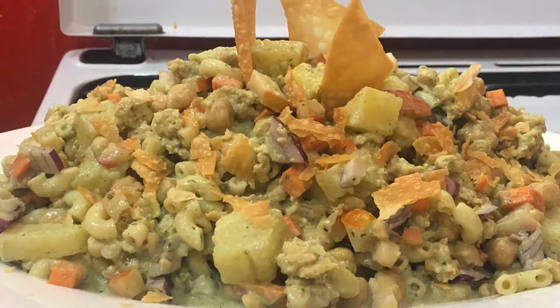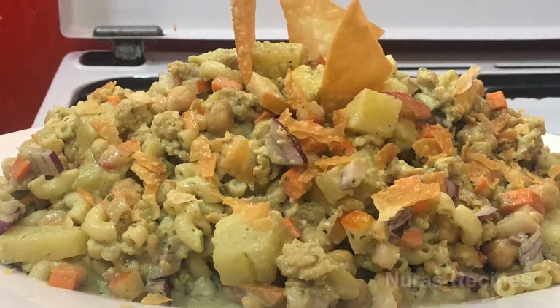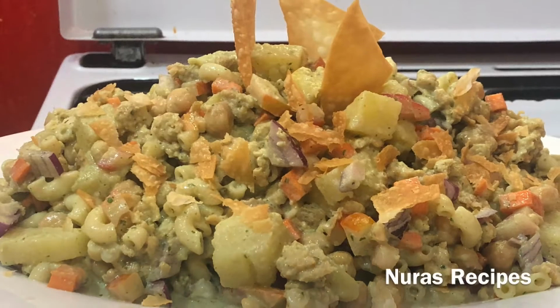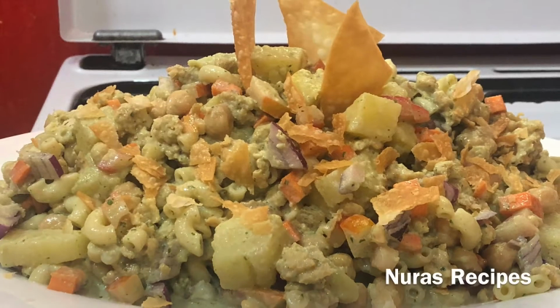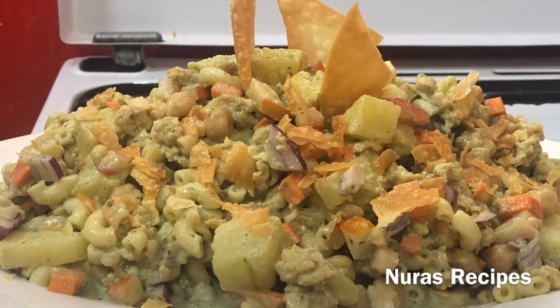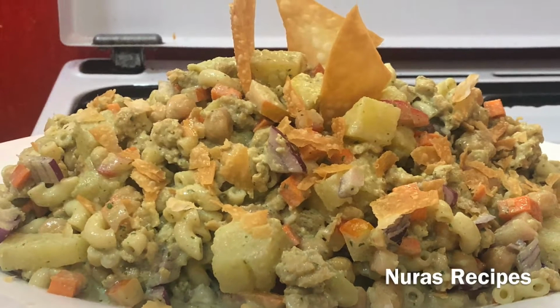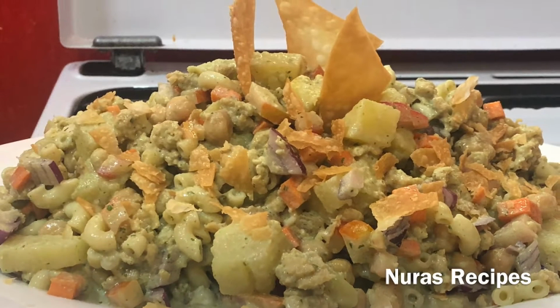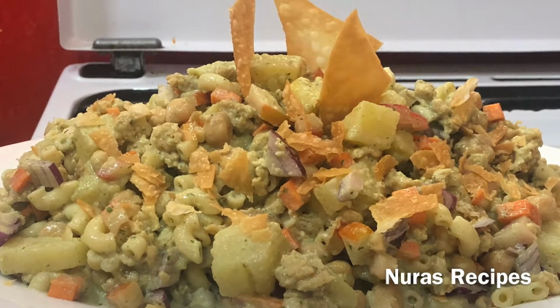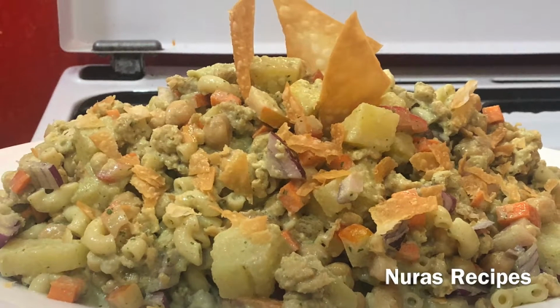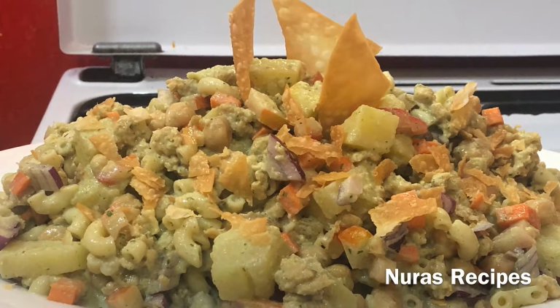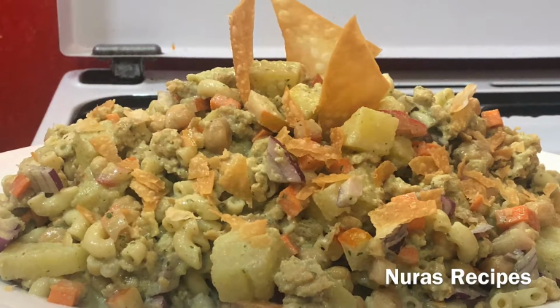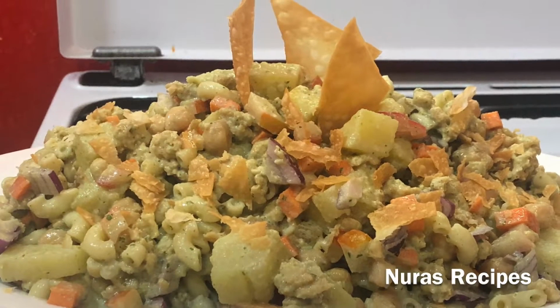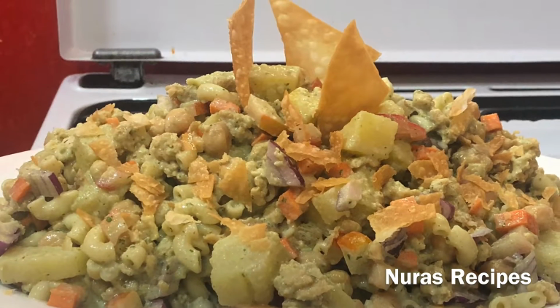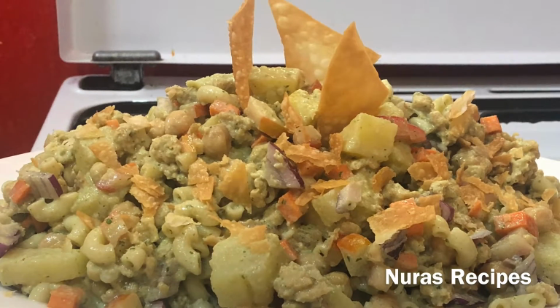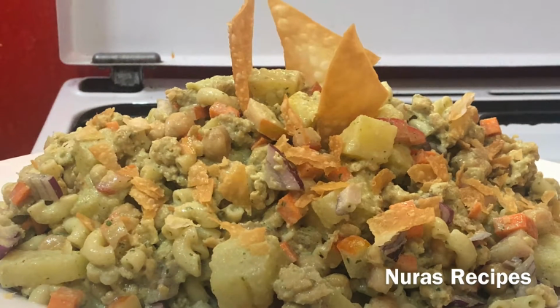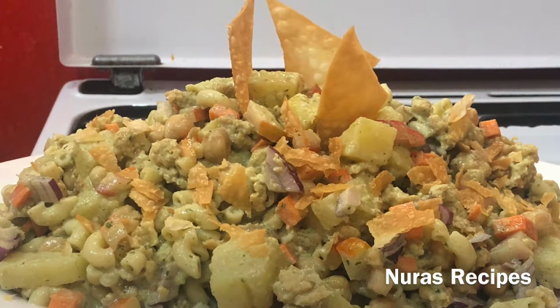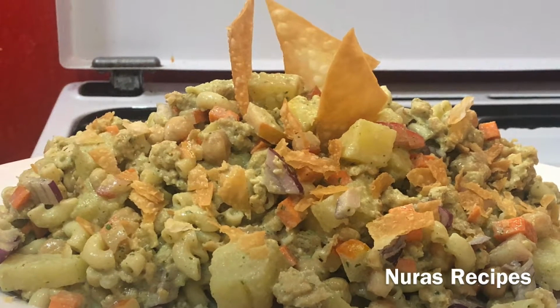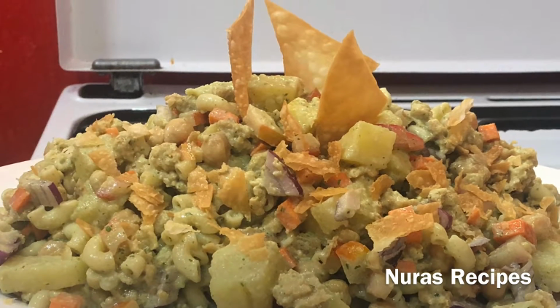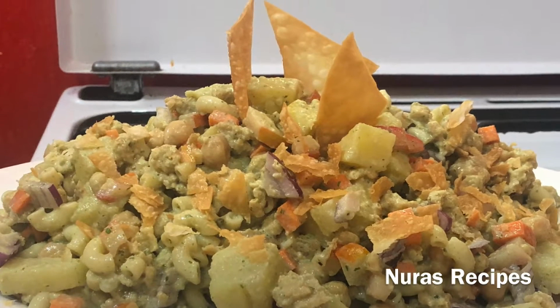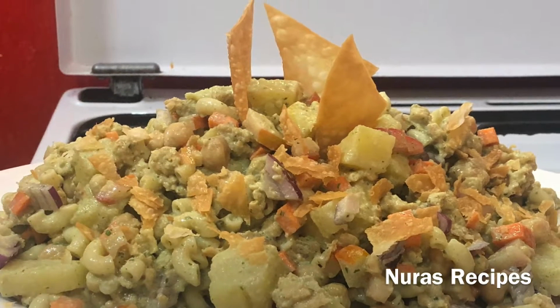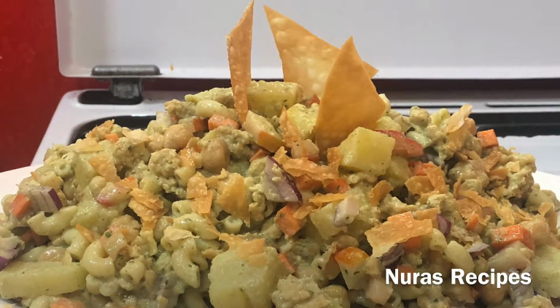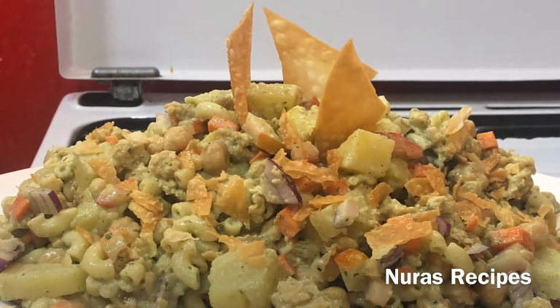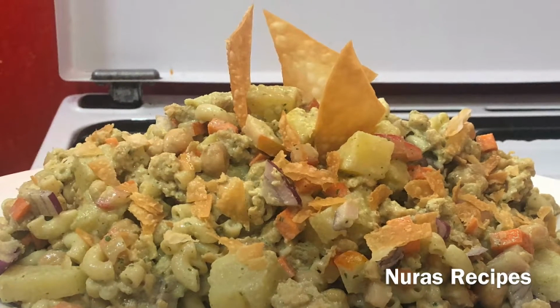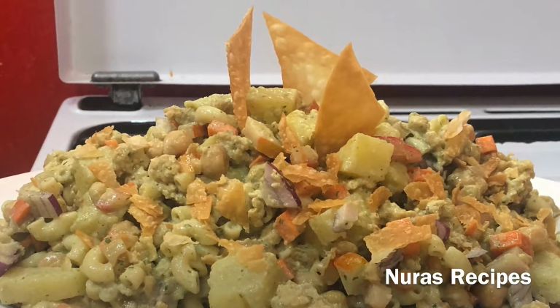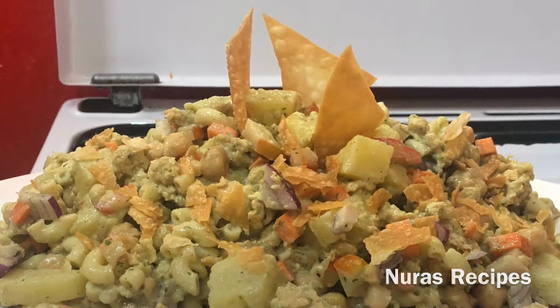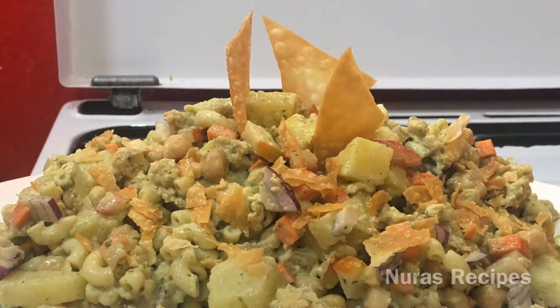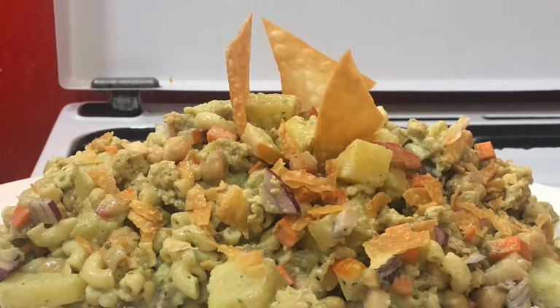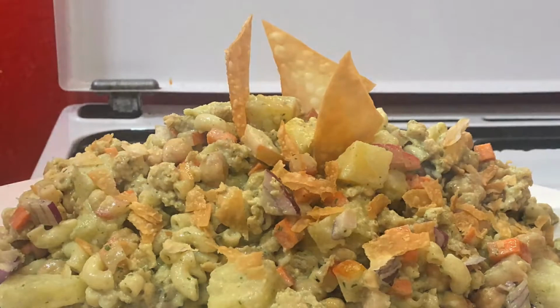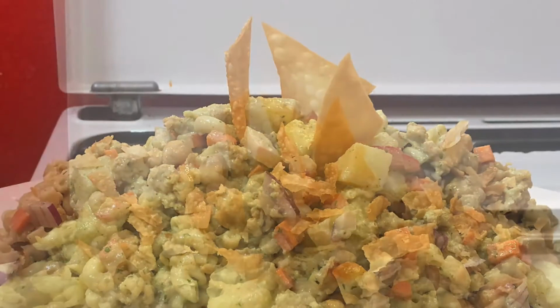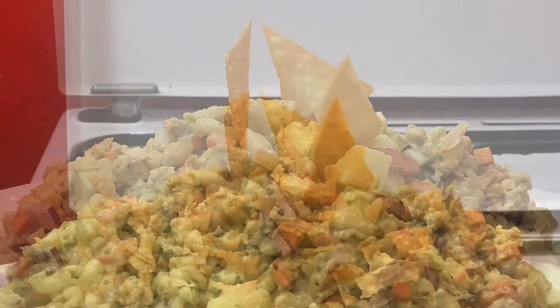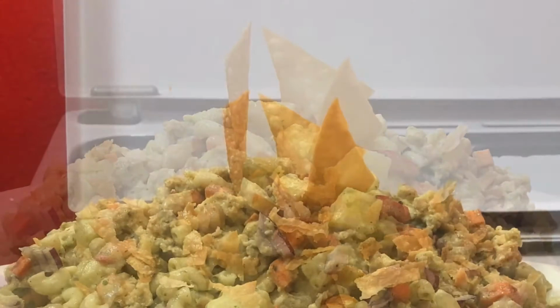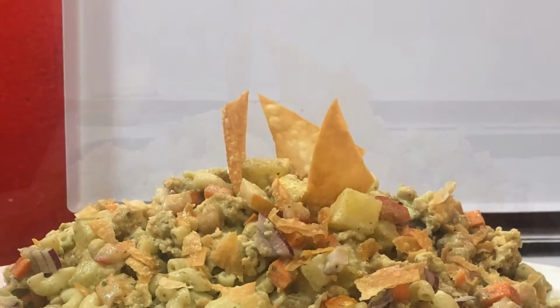Hello friends, welcome to Nura's recipes. I am going to make a good salad recipe.